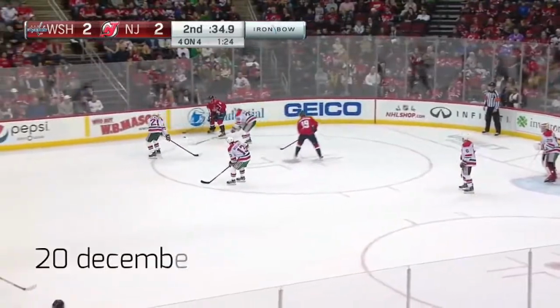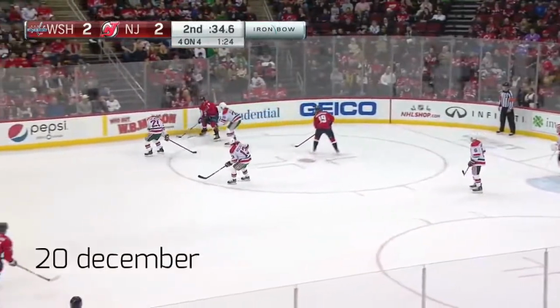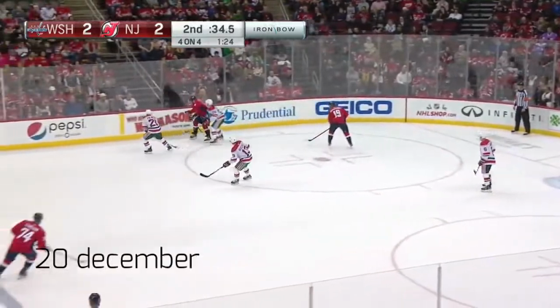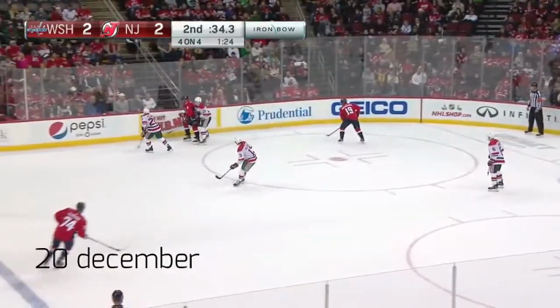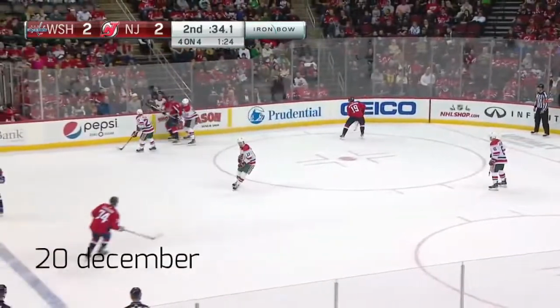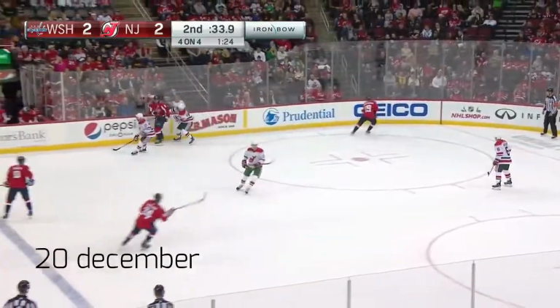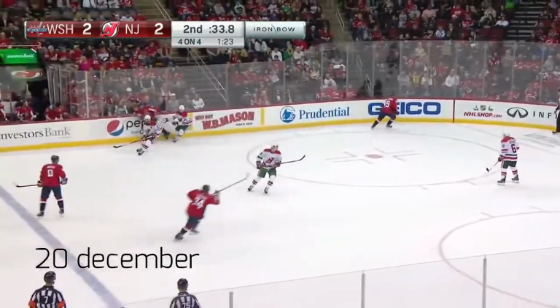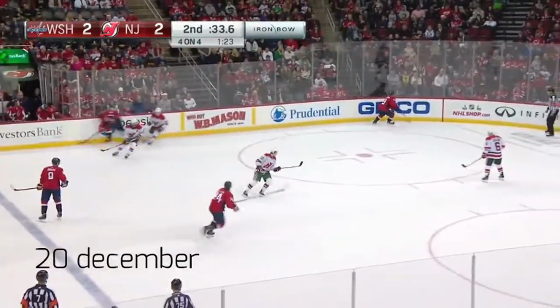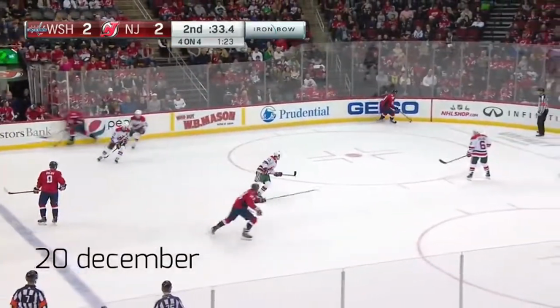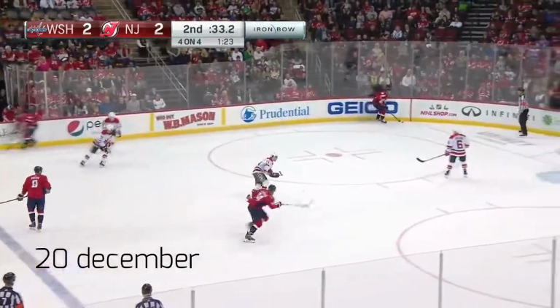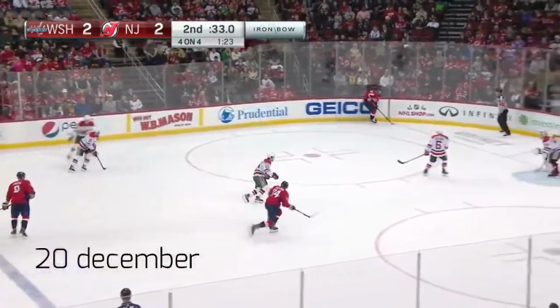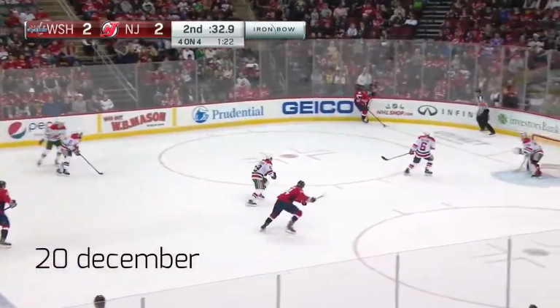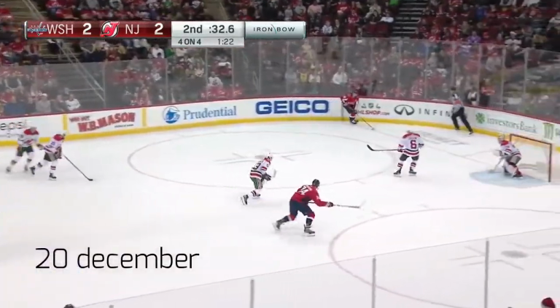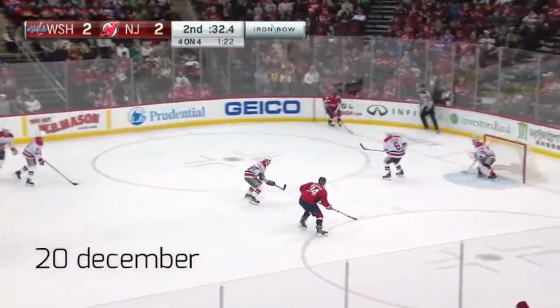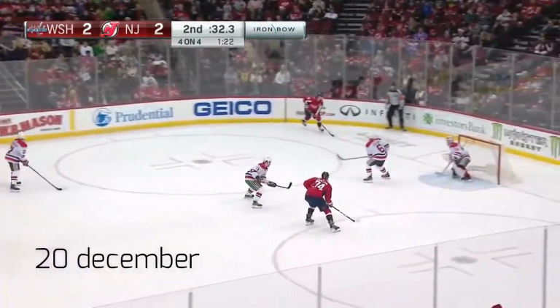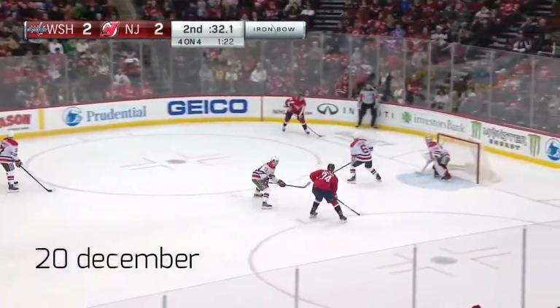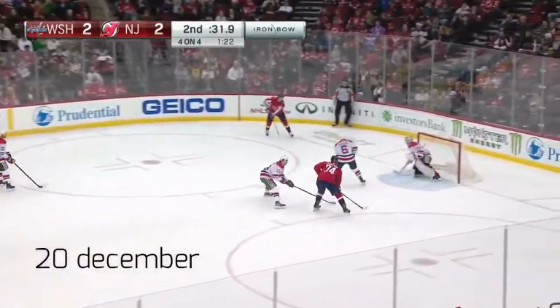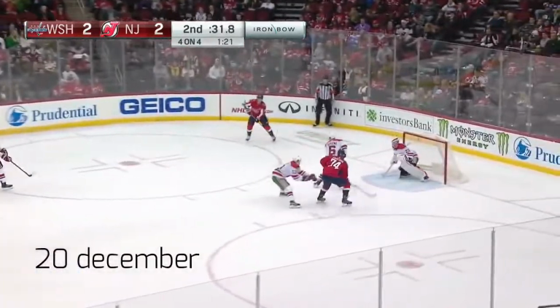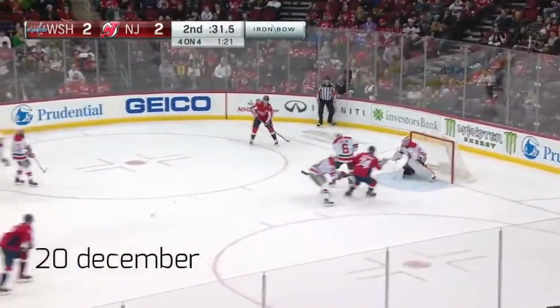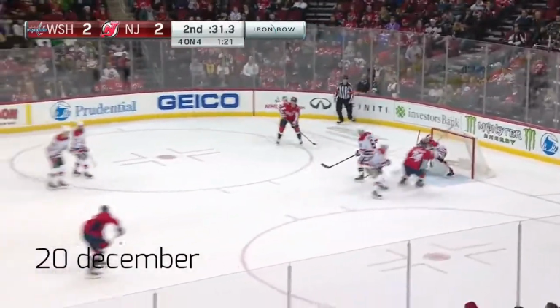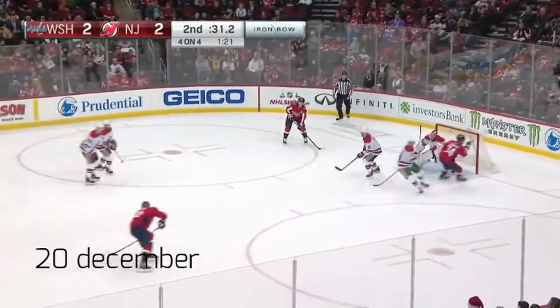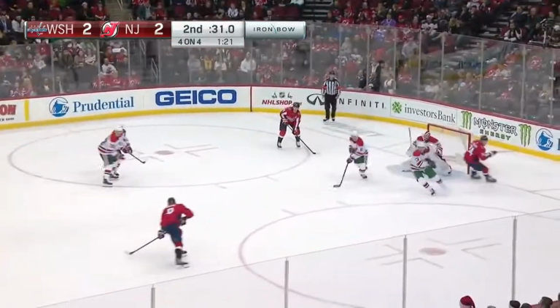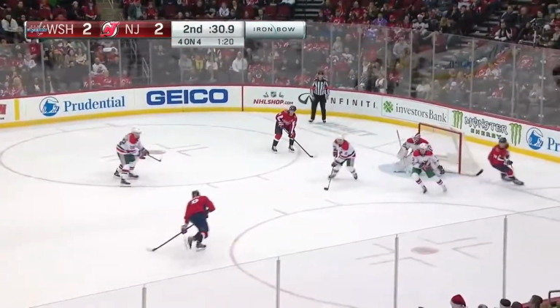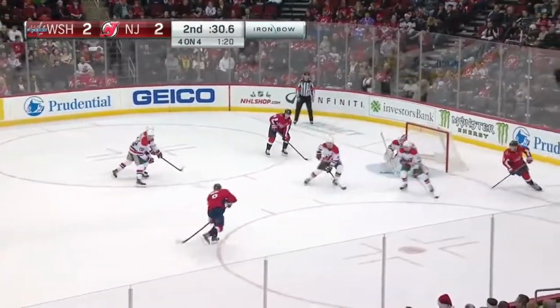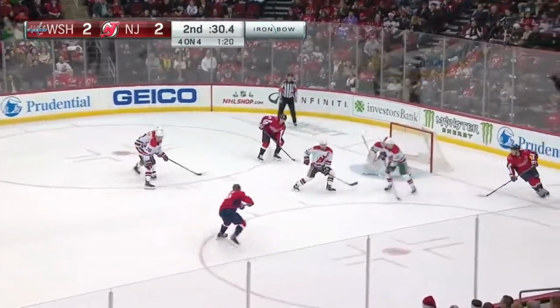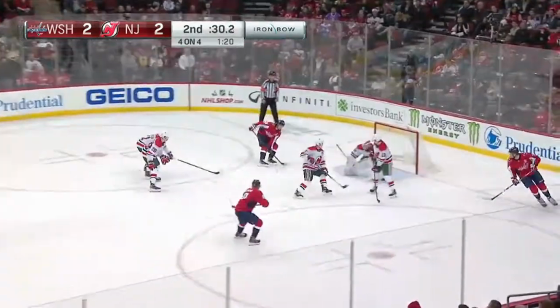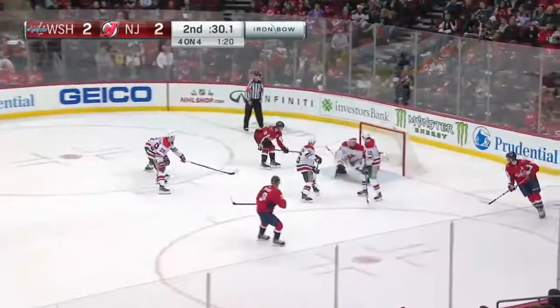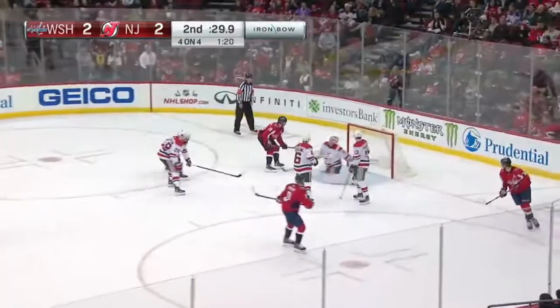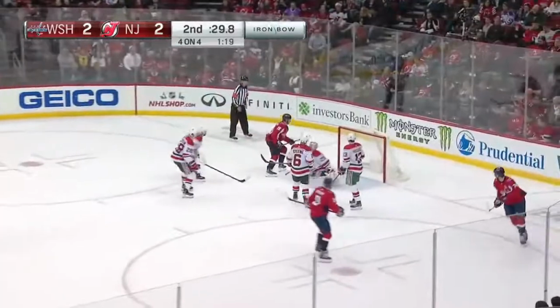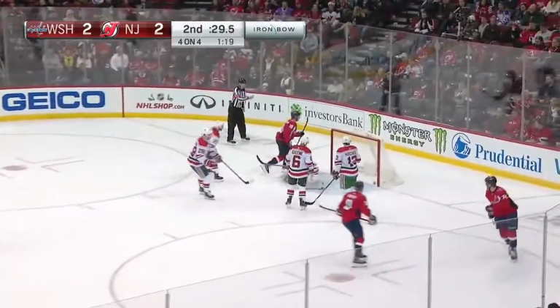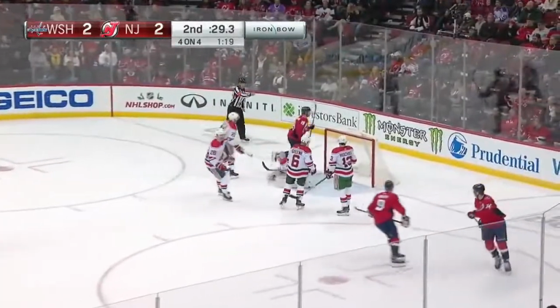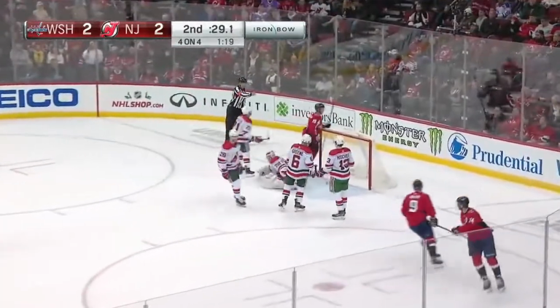Ovechkin turns. Backstrom waits. Good look. Orlach. One more. Score!